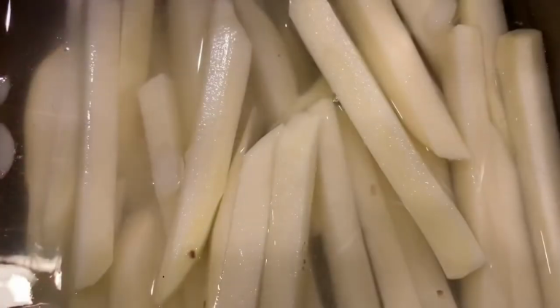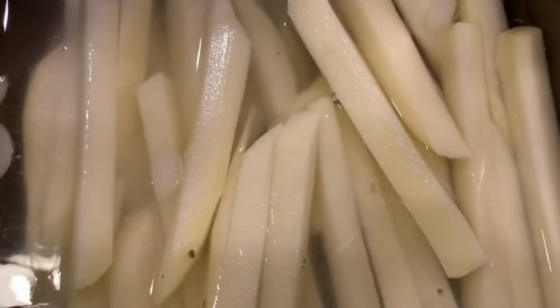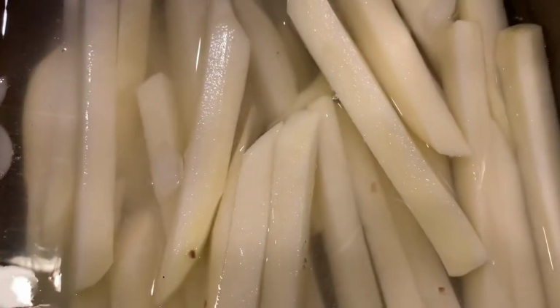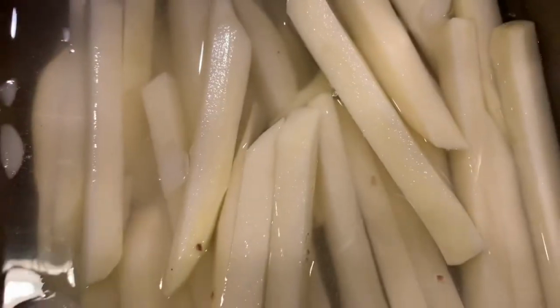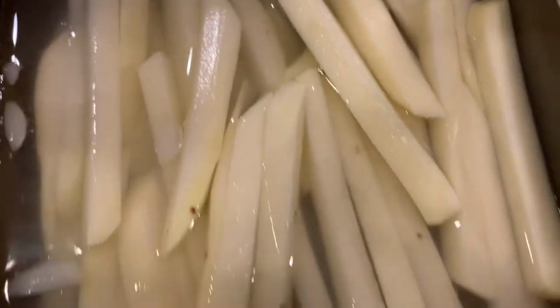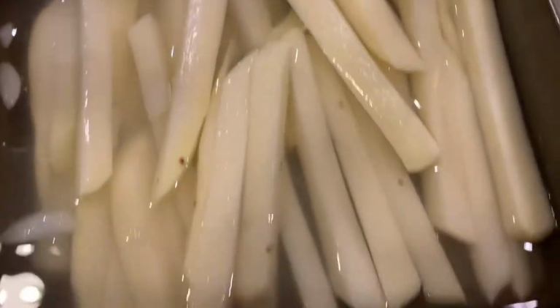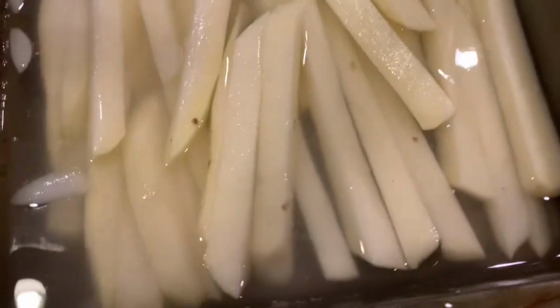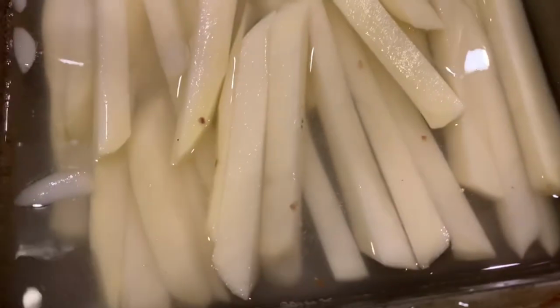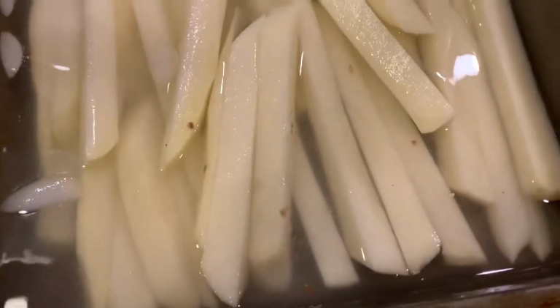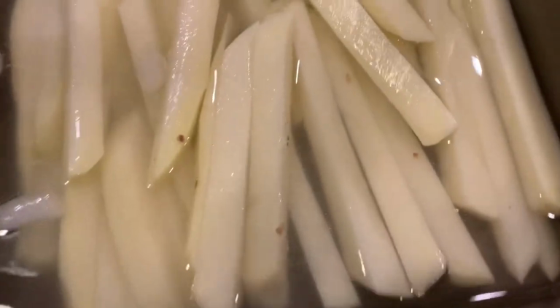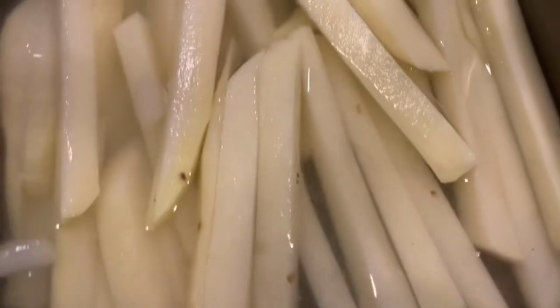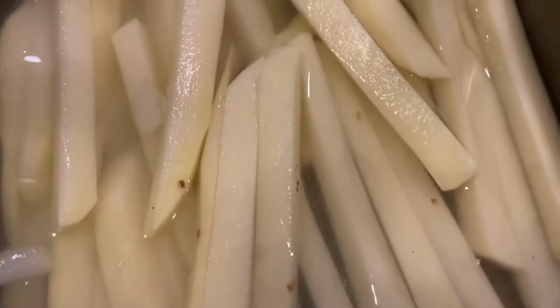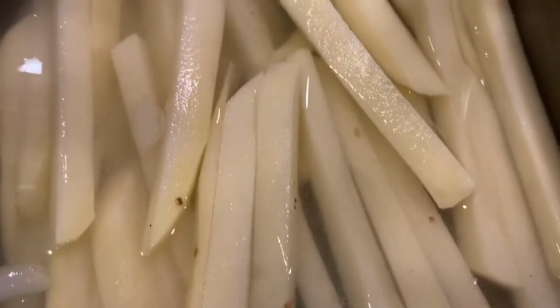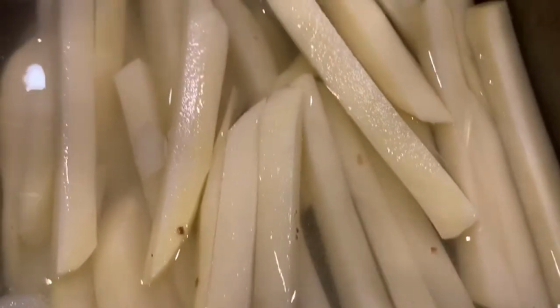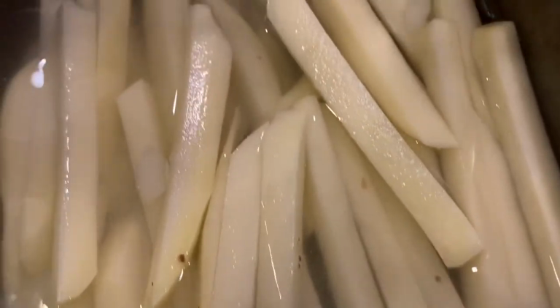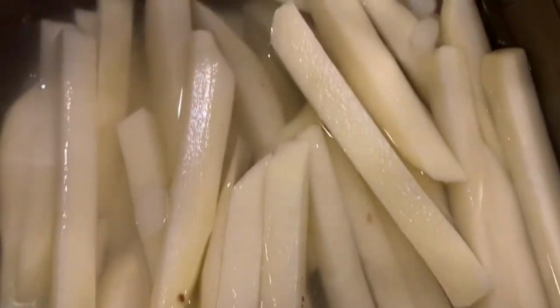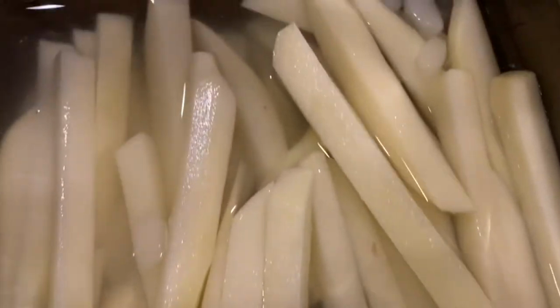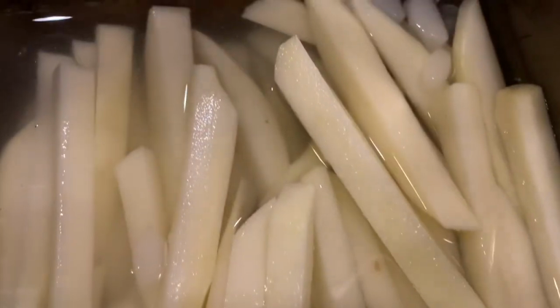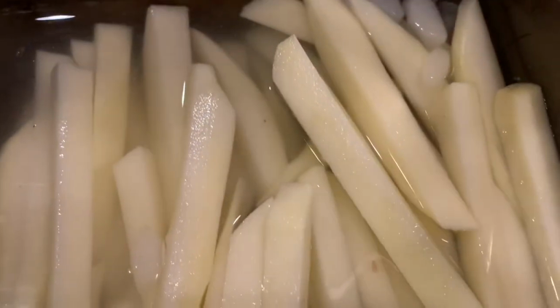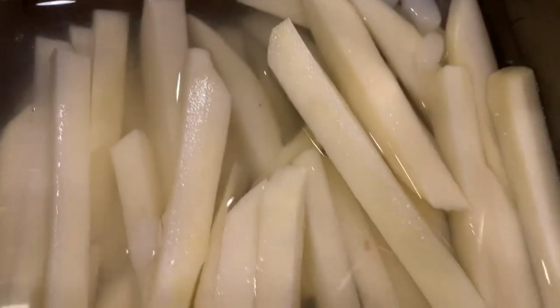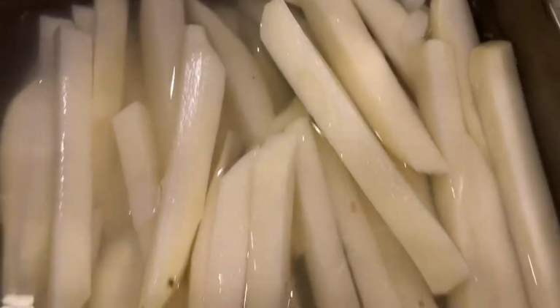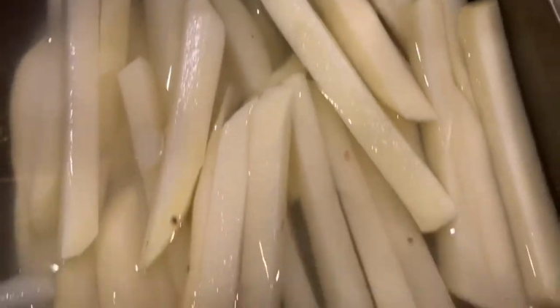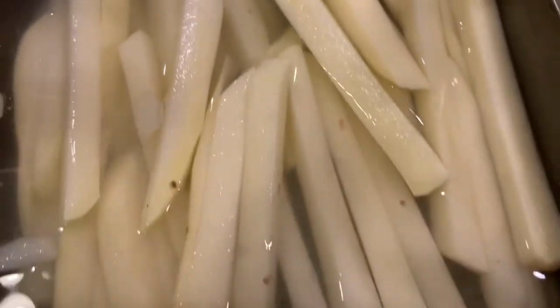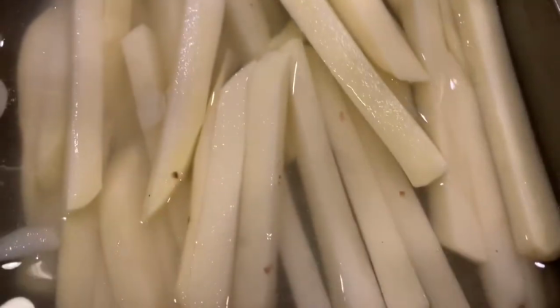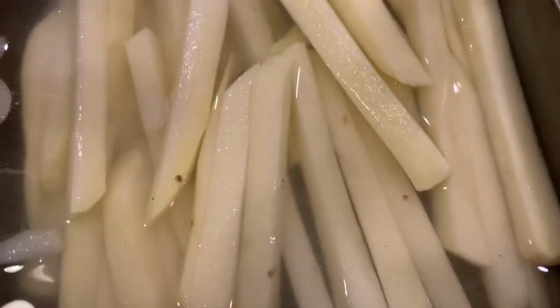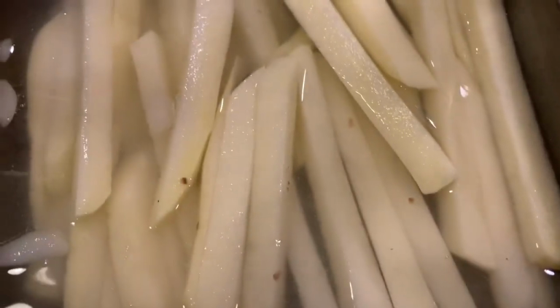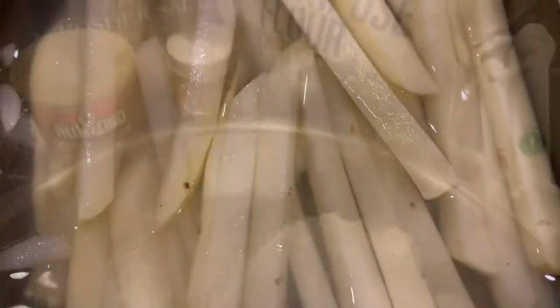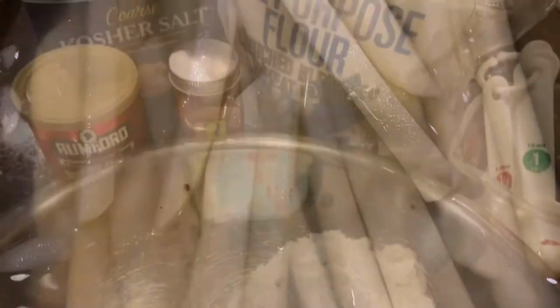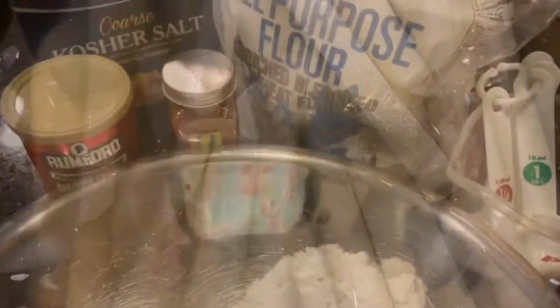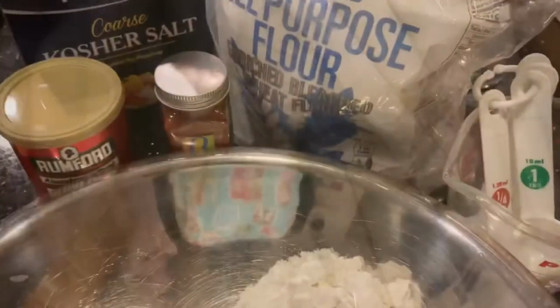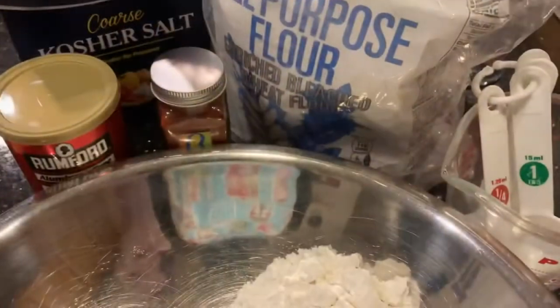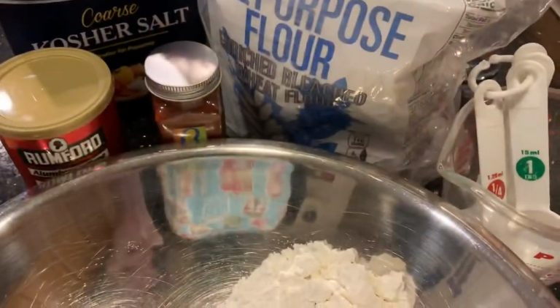Making some homemade fries tonight. Got them in cold water right now after I slice them. Okay, there we go.